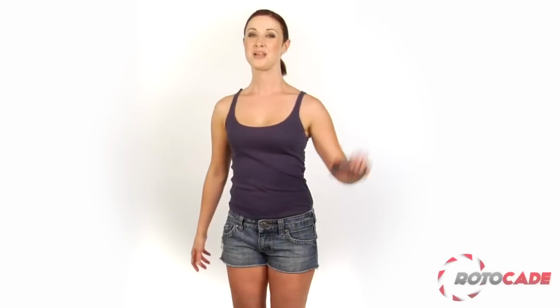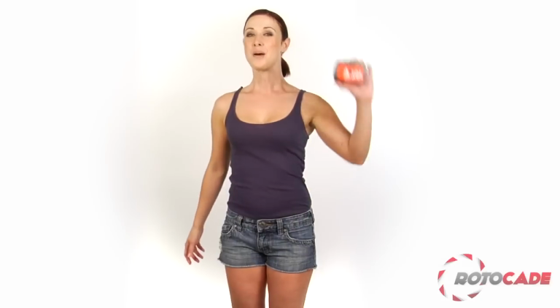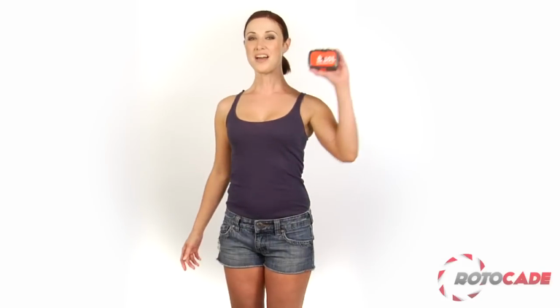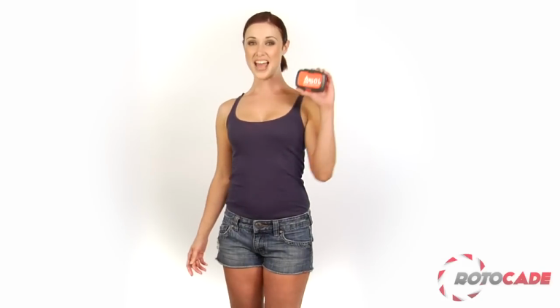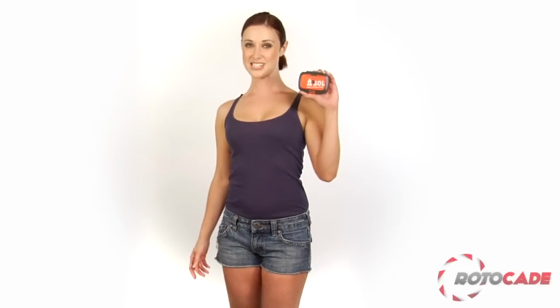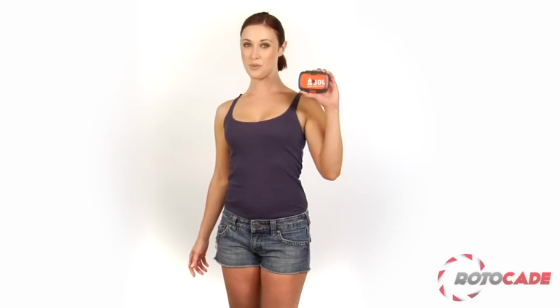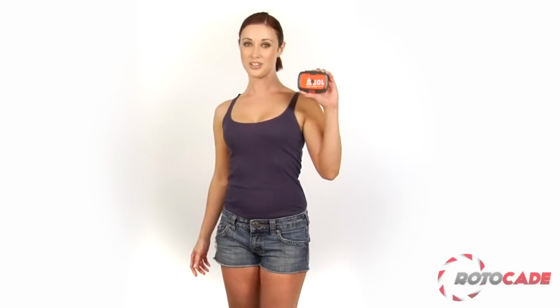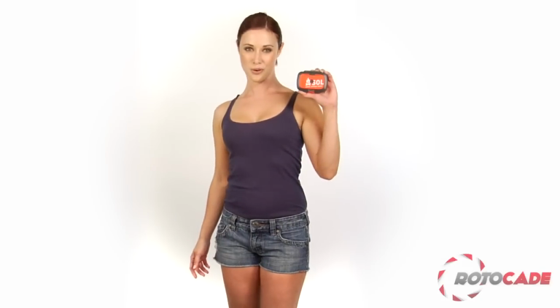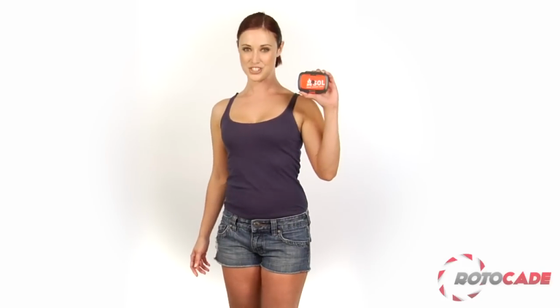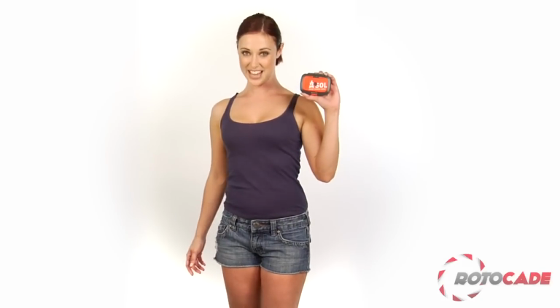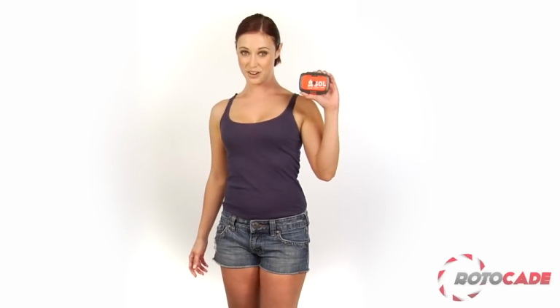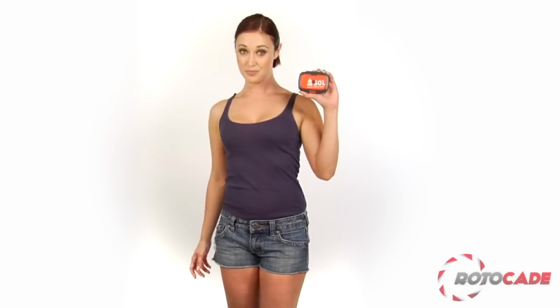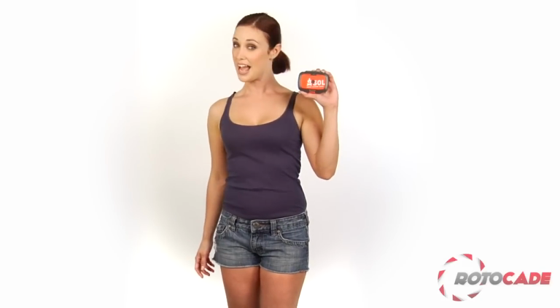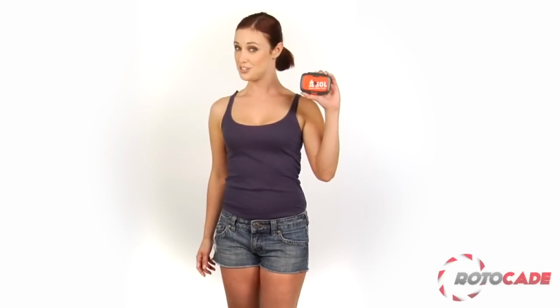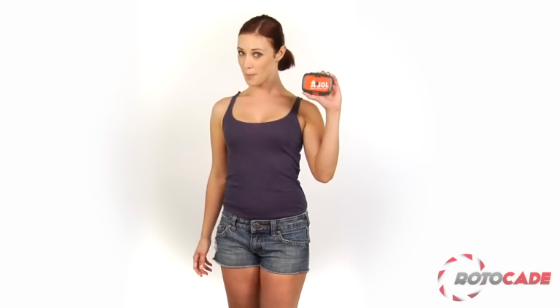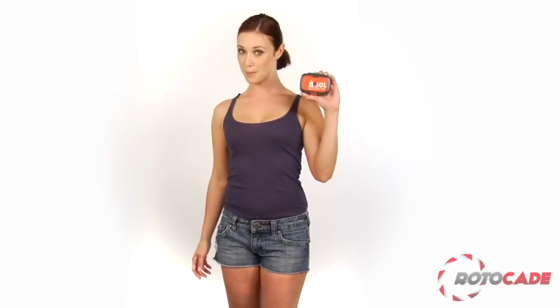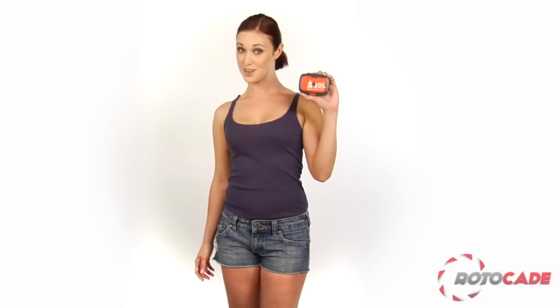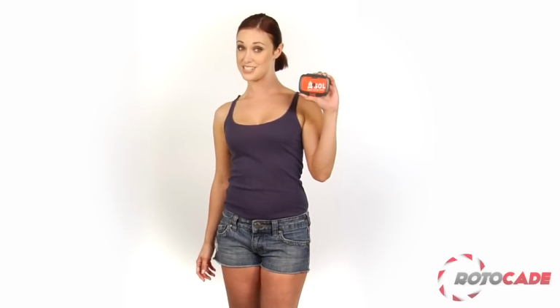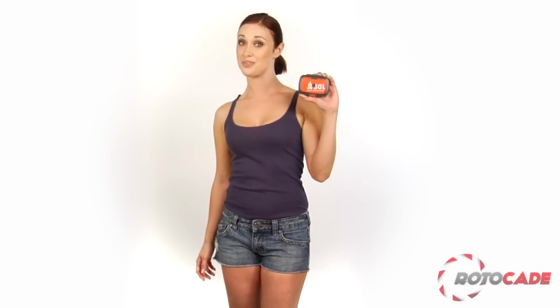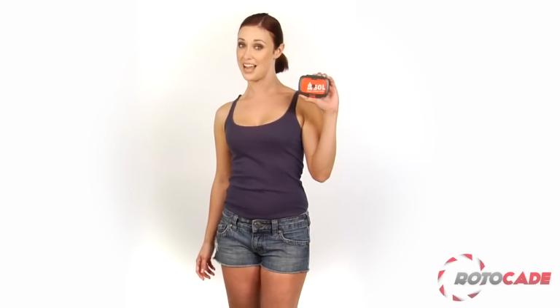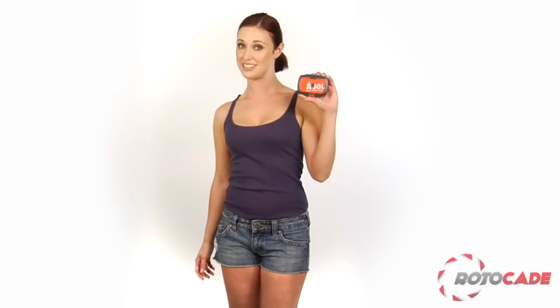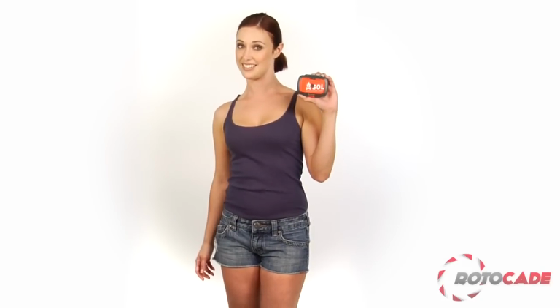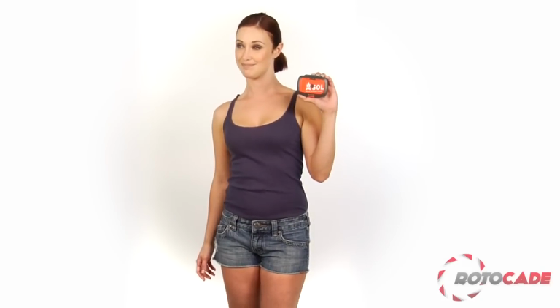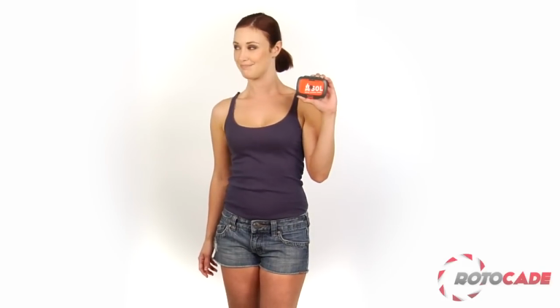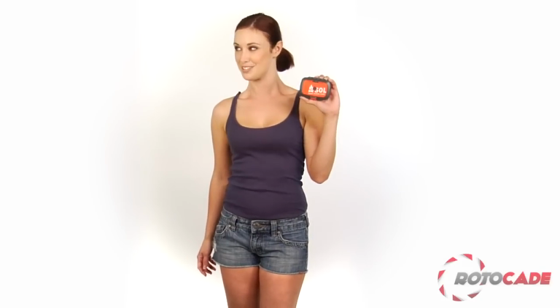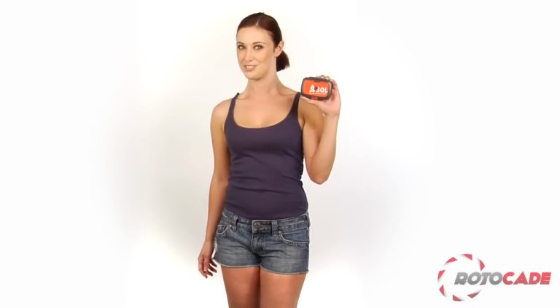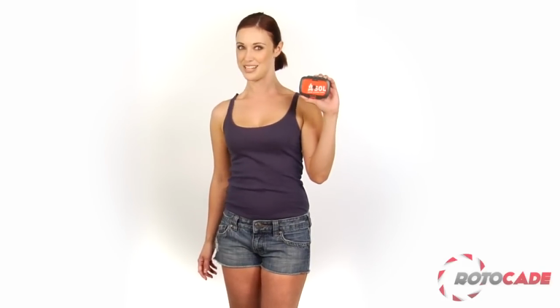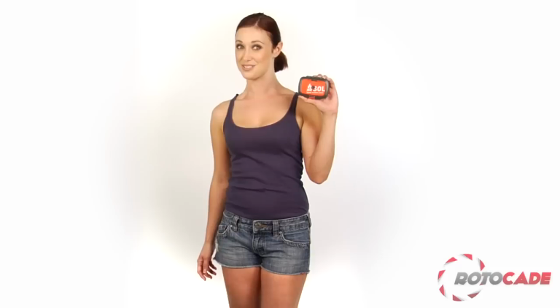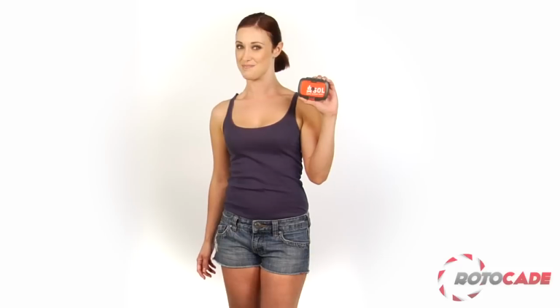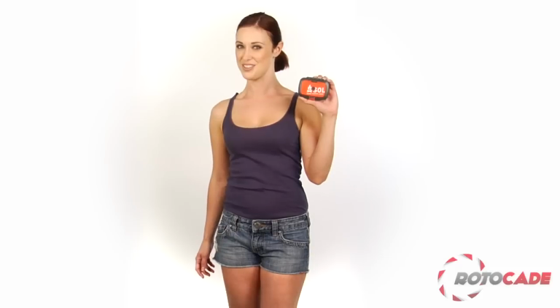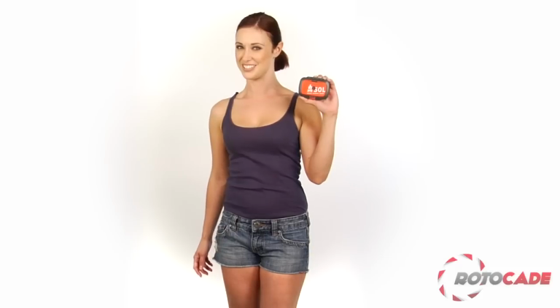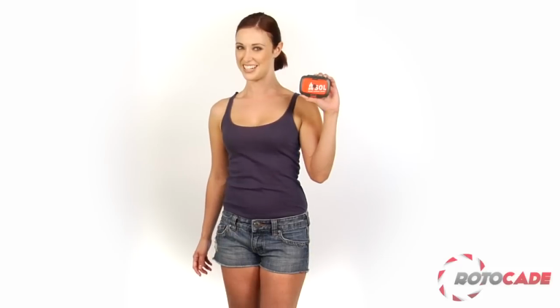Buy the S-O-L Origin now, and you'll be prepared to deal with everything but a few days with your mother-in-law.